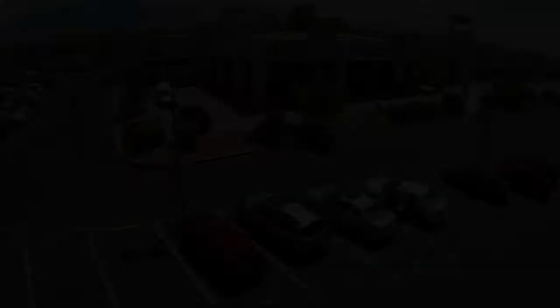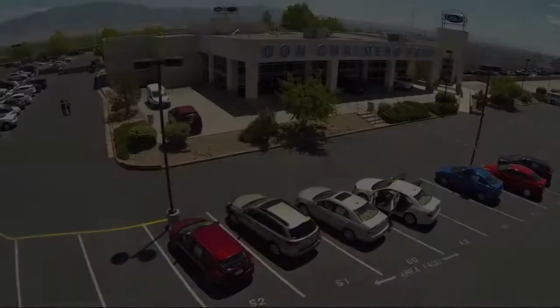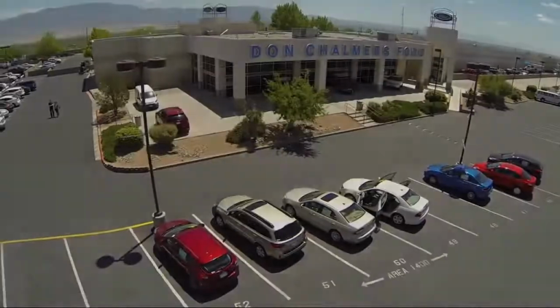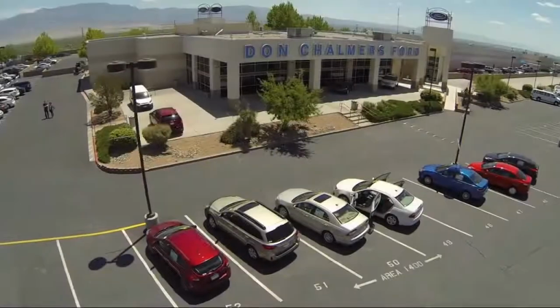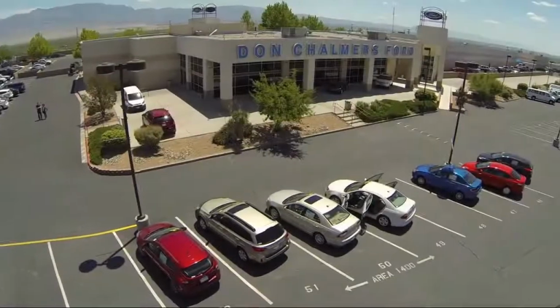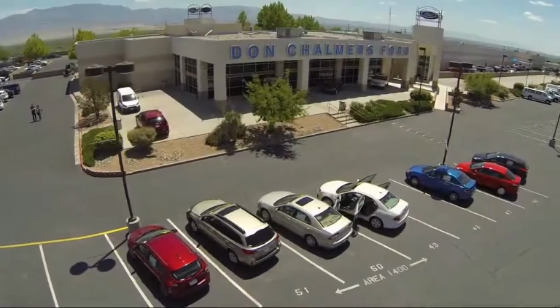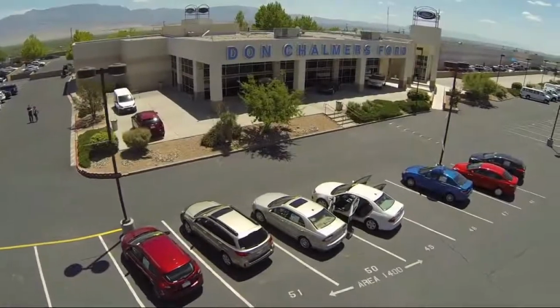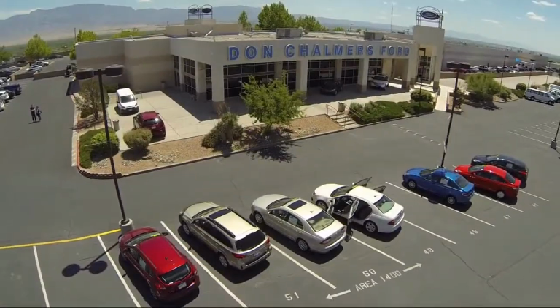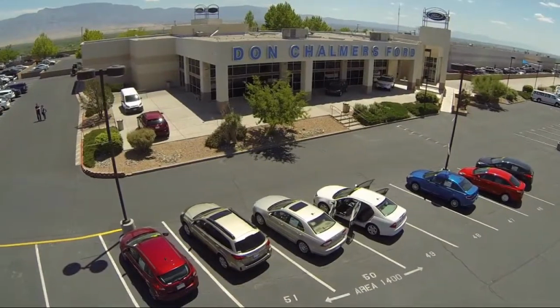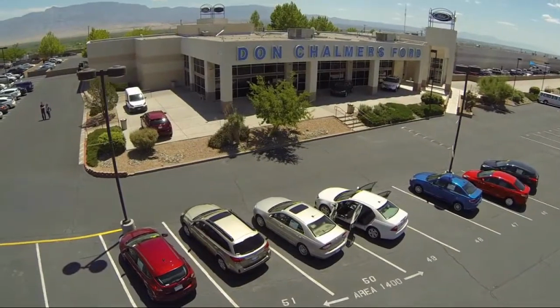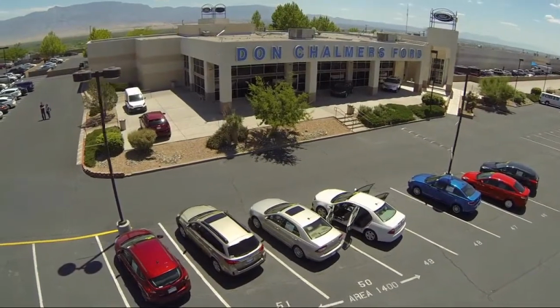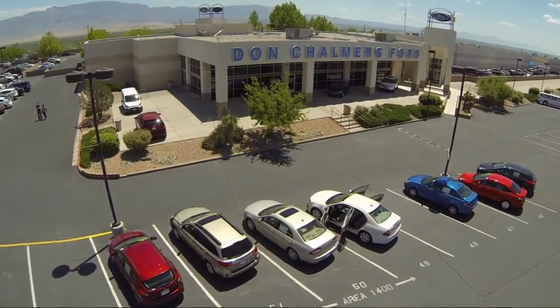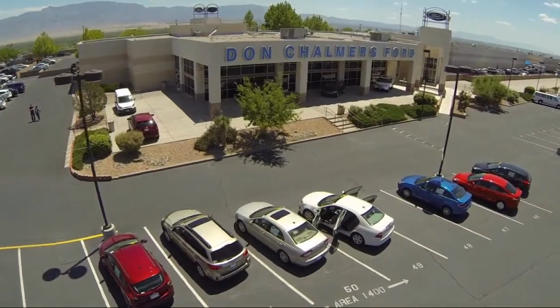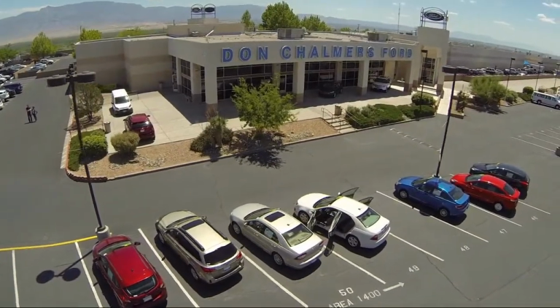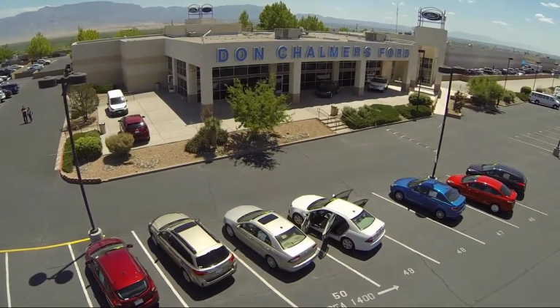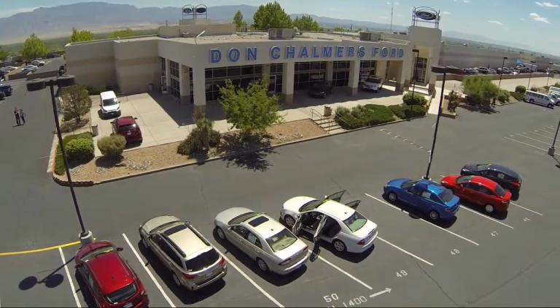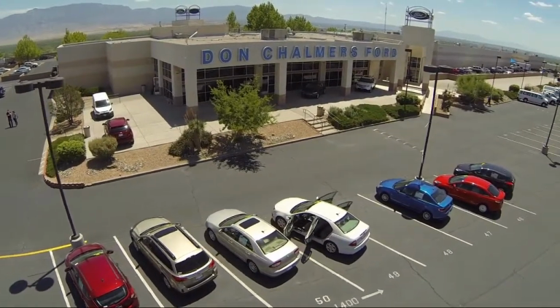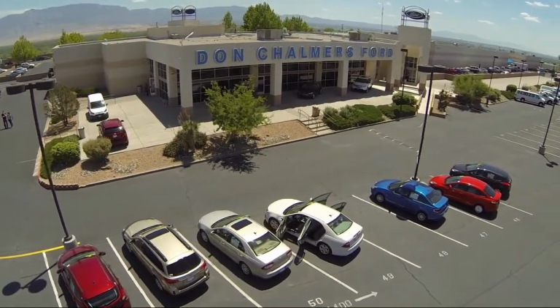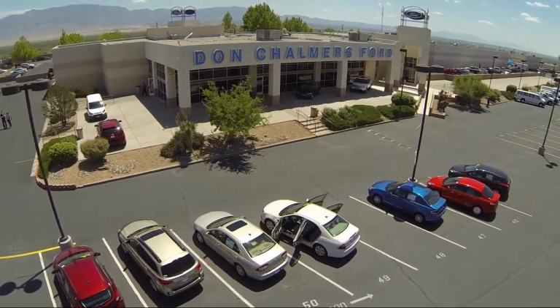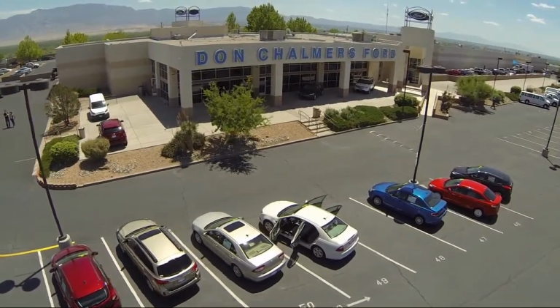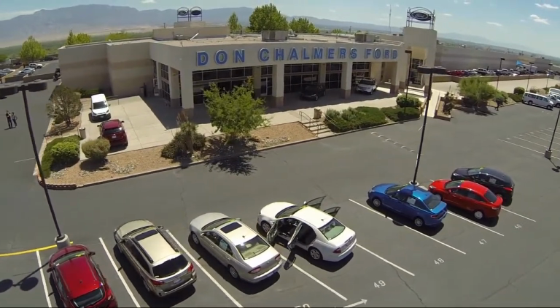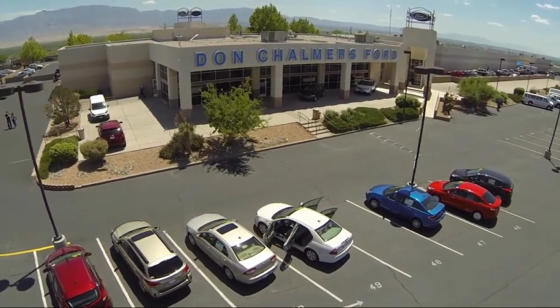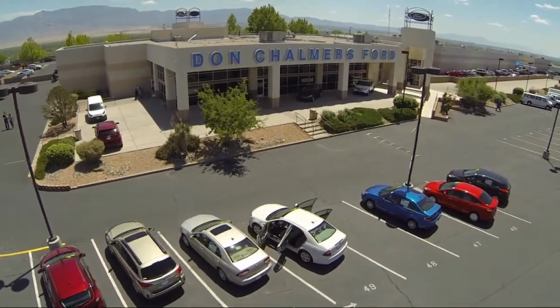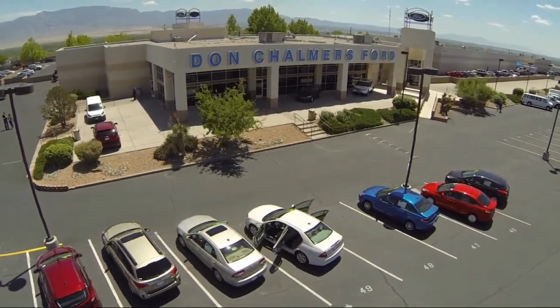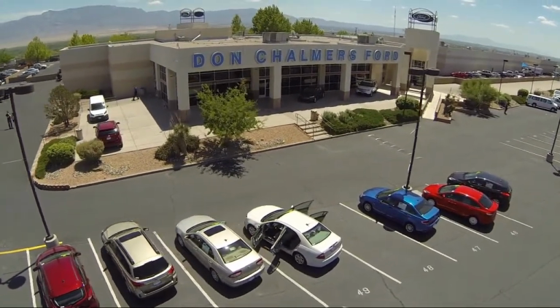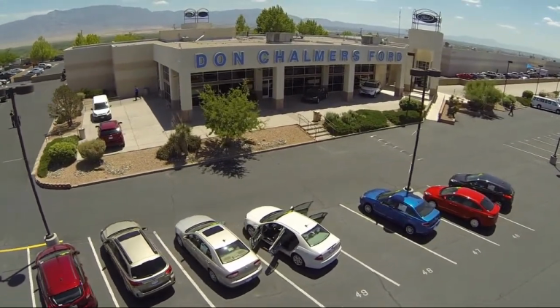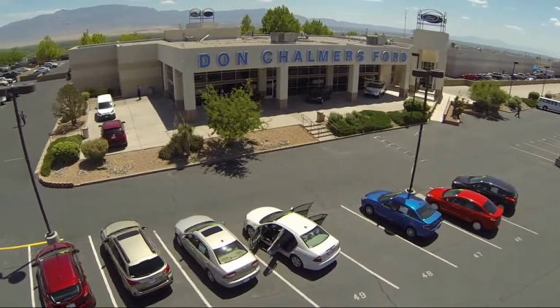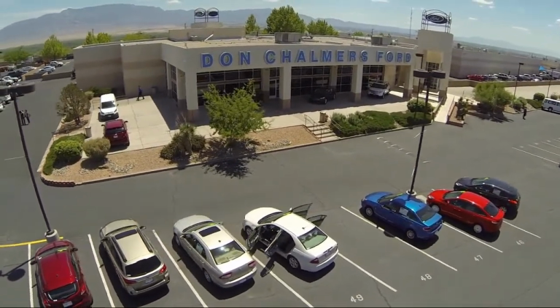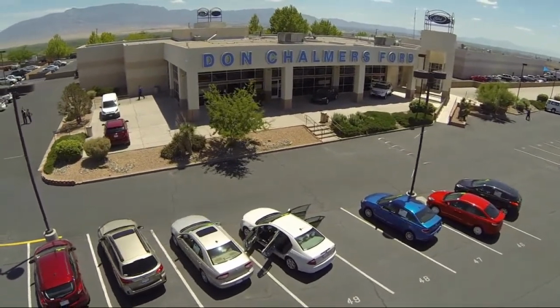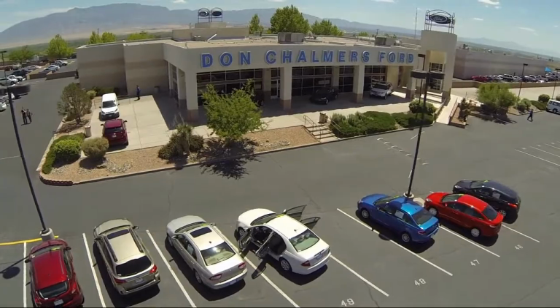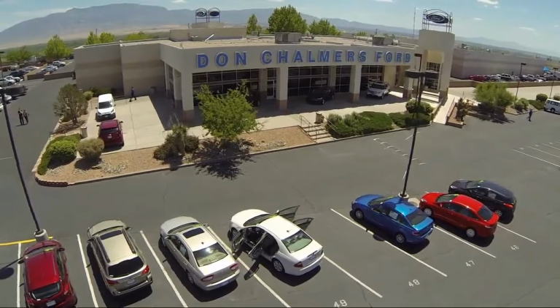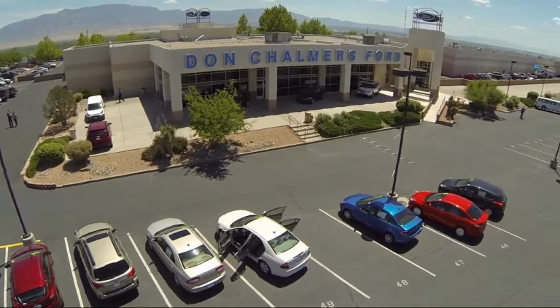Welcome to Don Chalmers Ford, and here's a look at another one of our vehicles from our great selection.